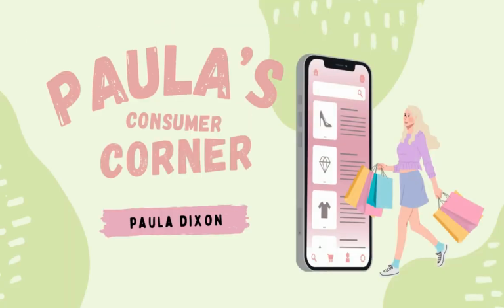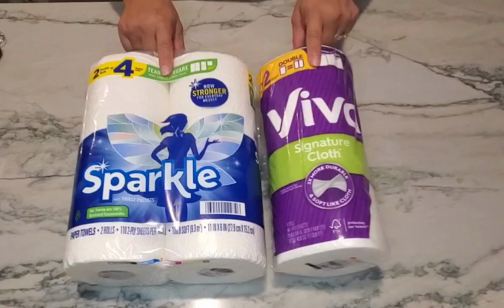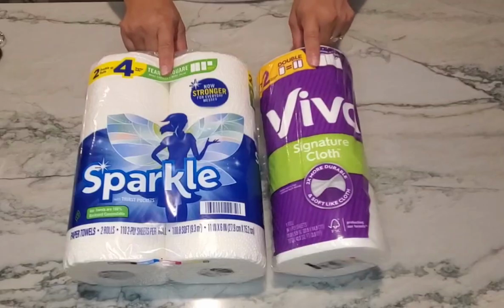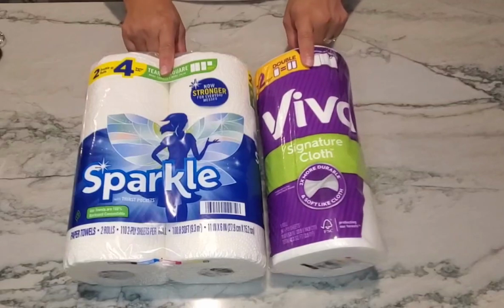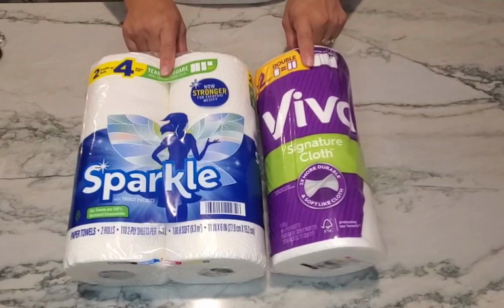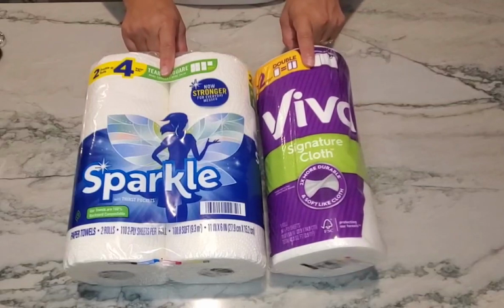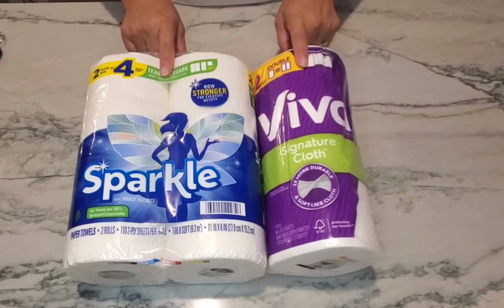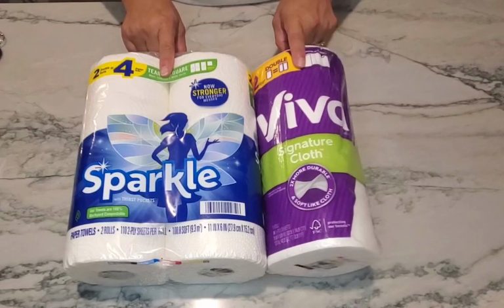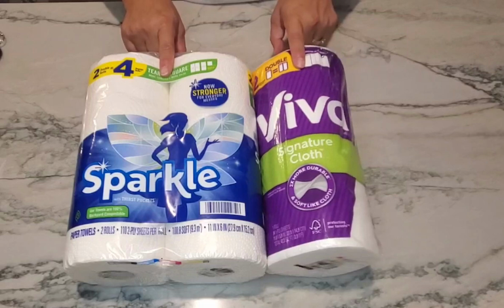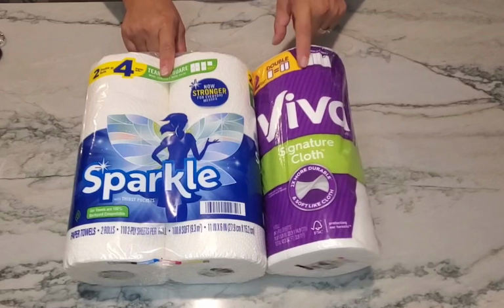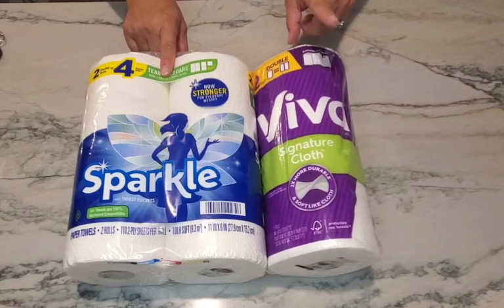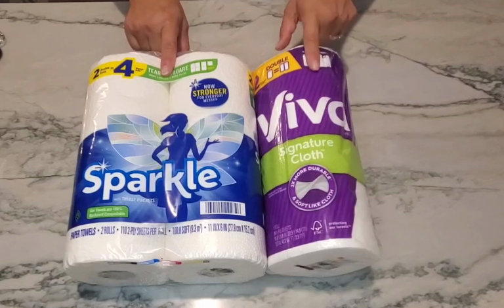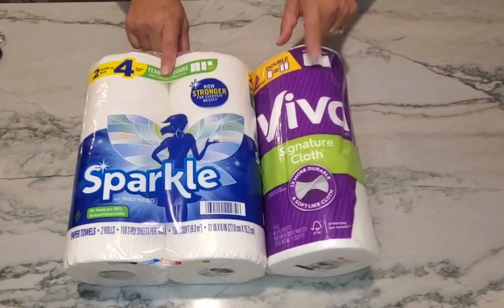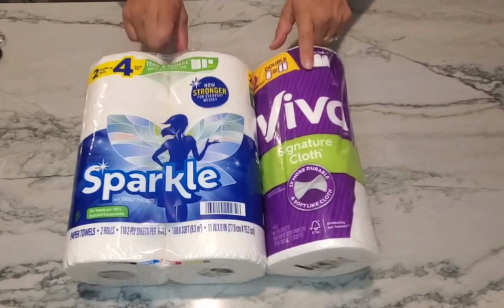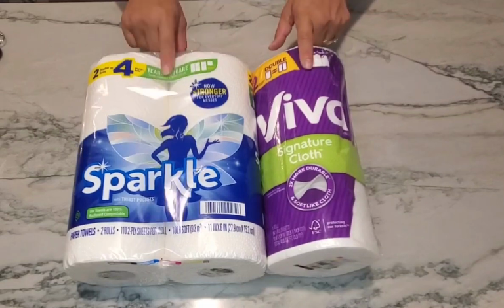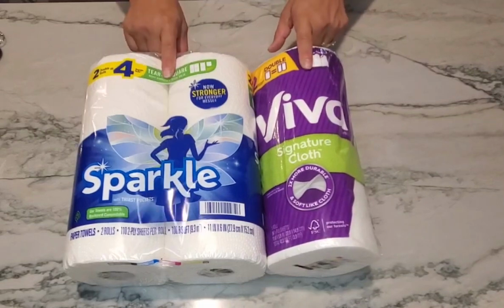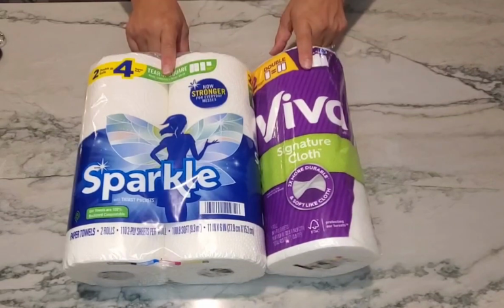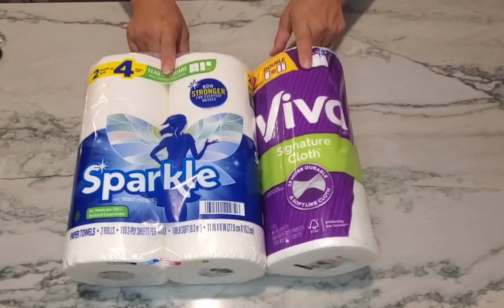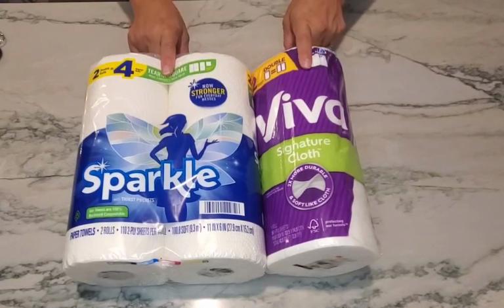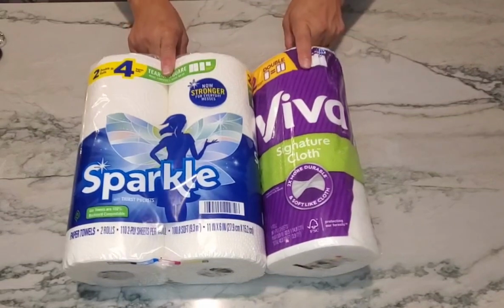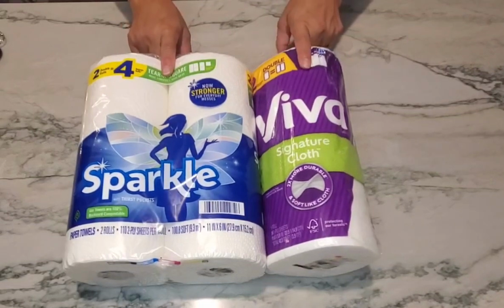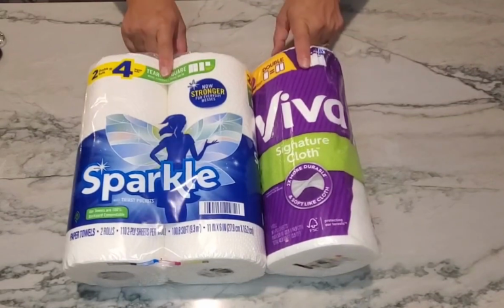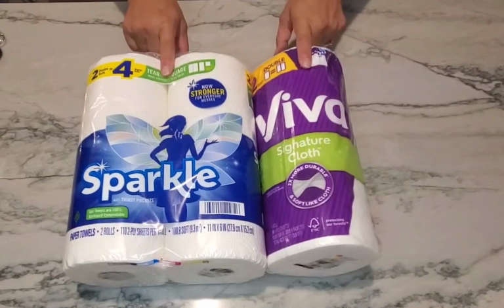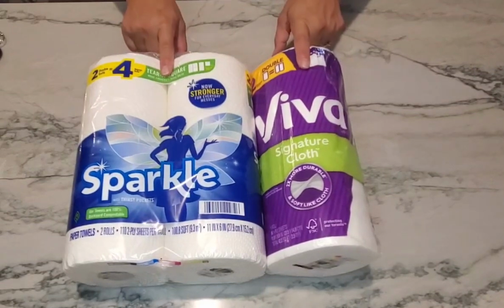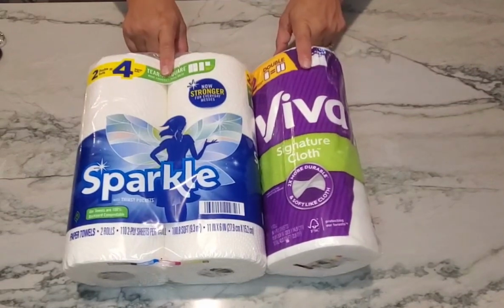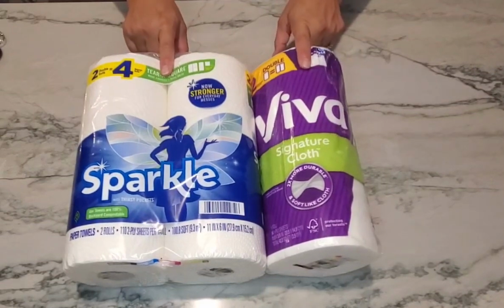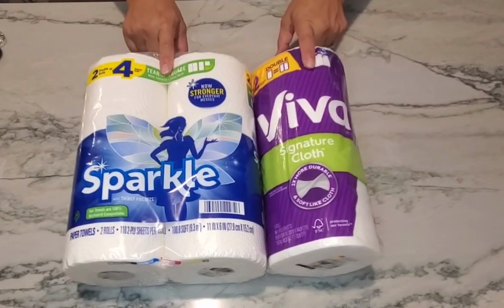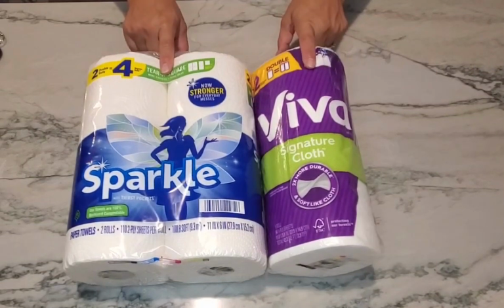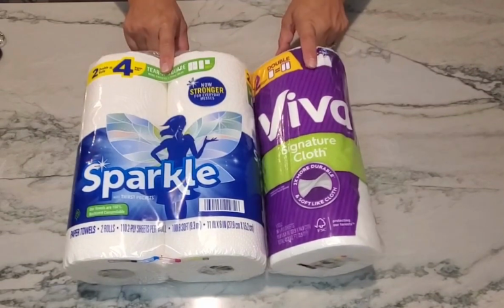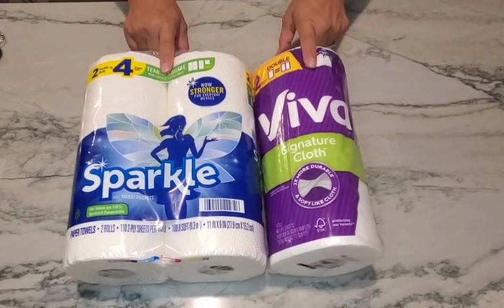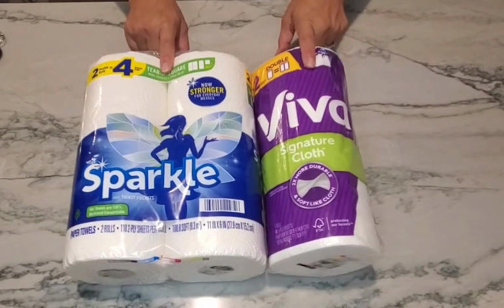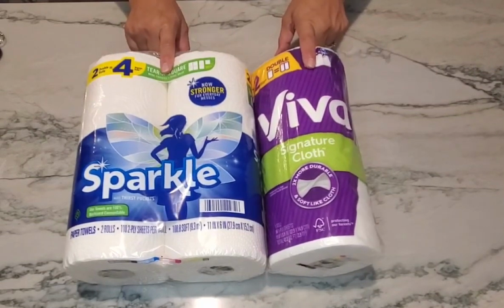Hey guys, let's talk paper towels. We're going to compare this one to that one so that you can decide which one's actually best for you.